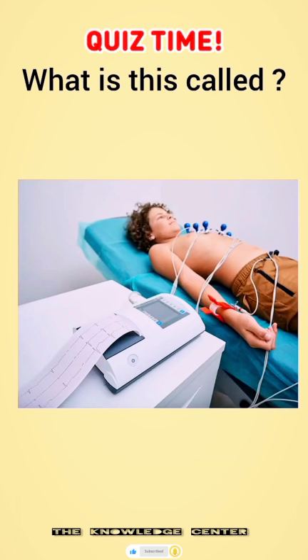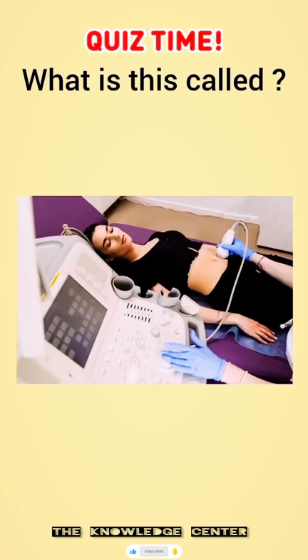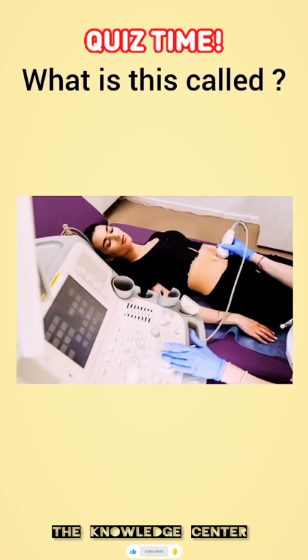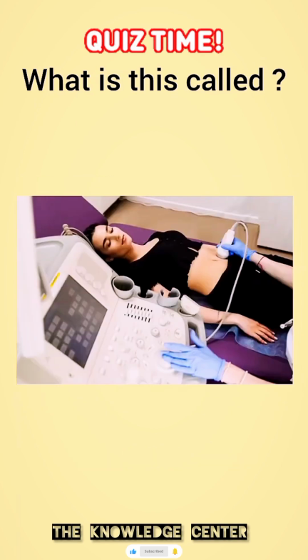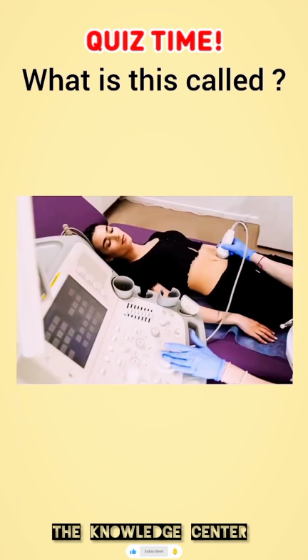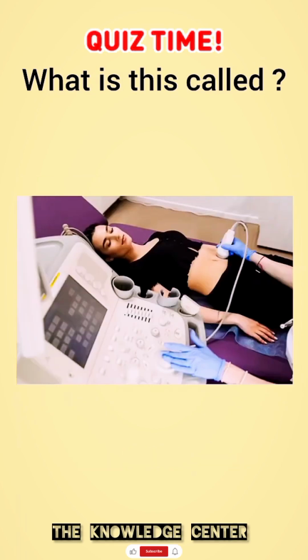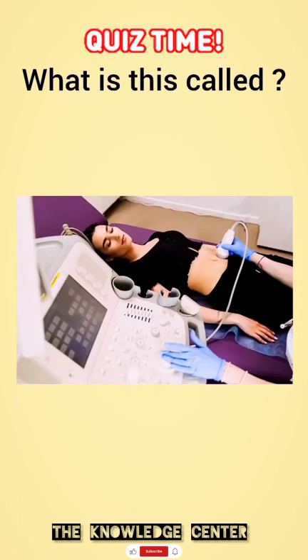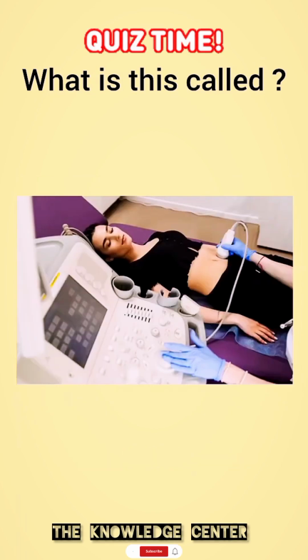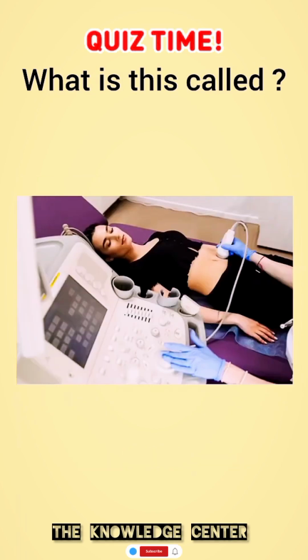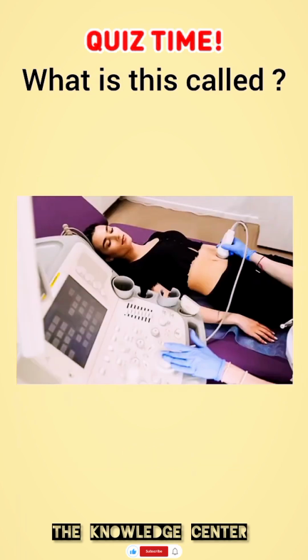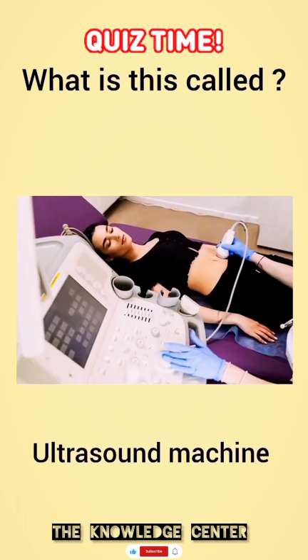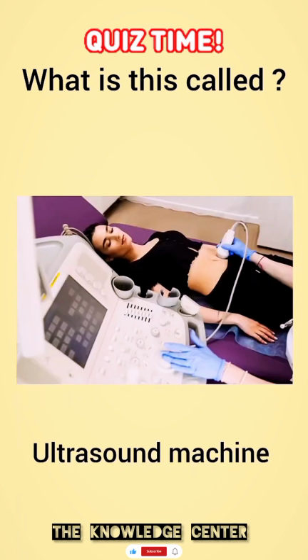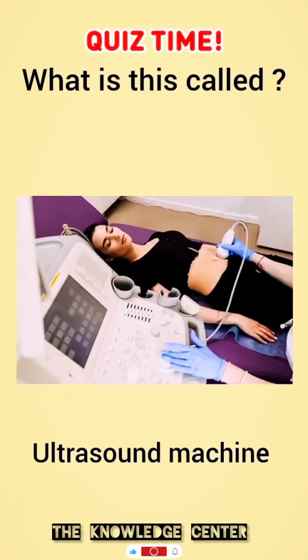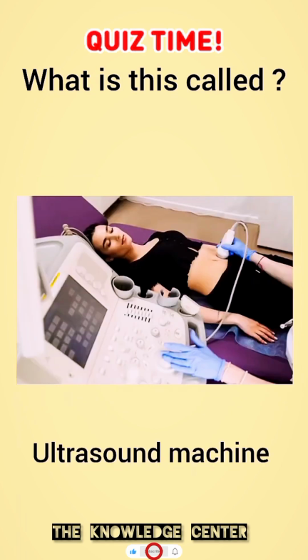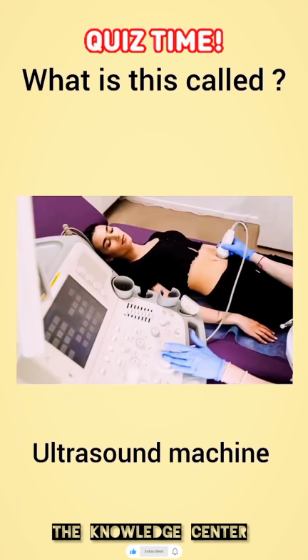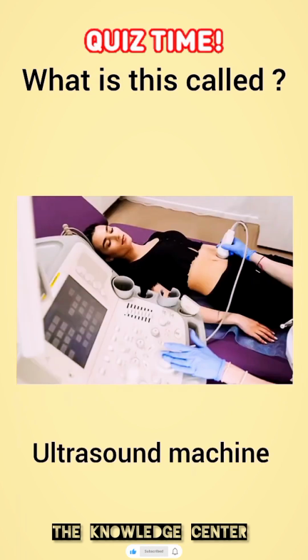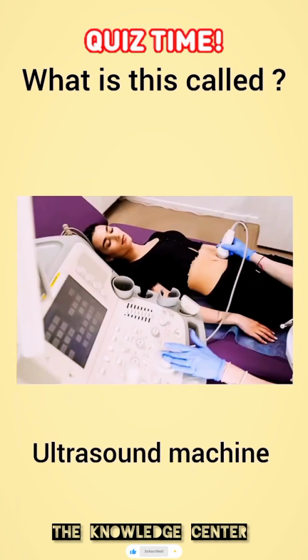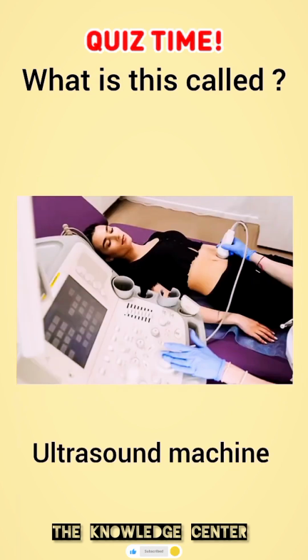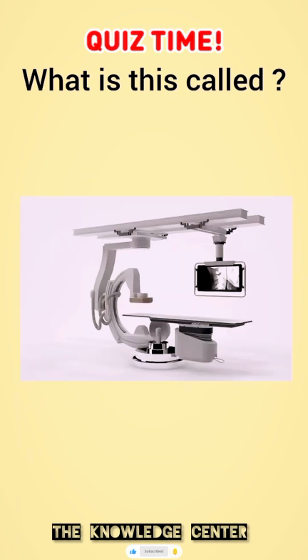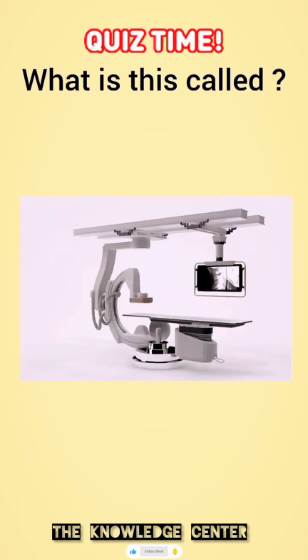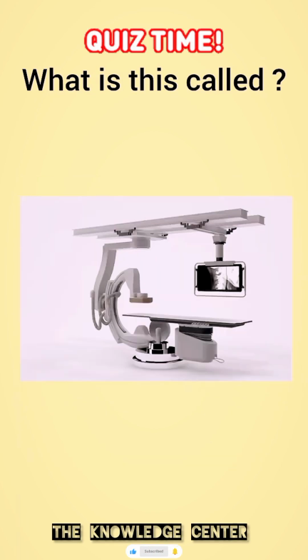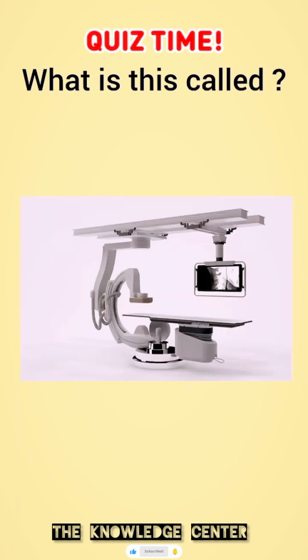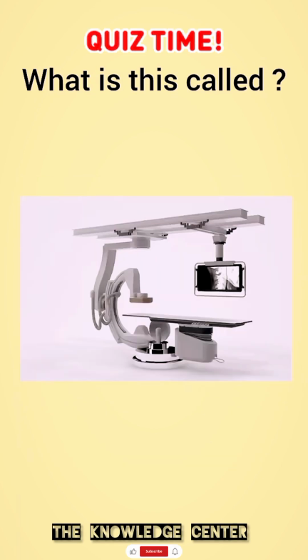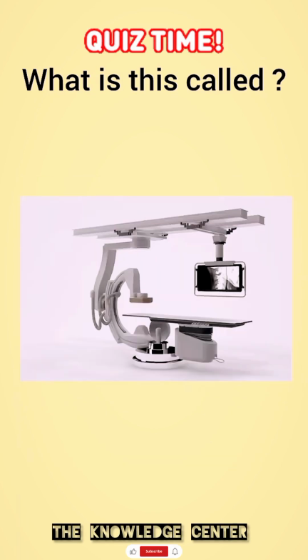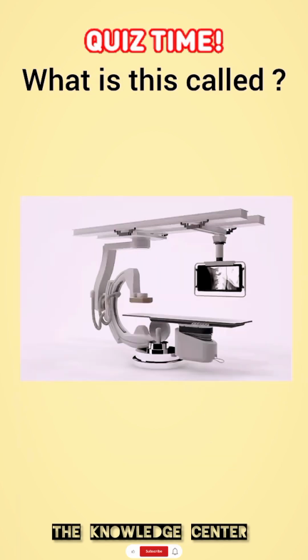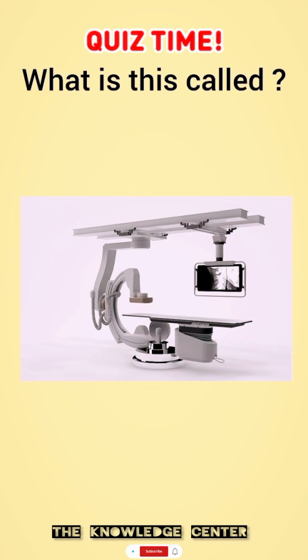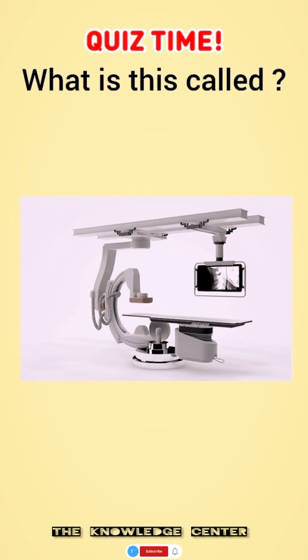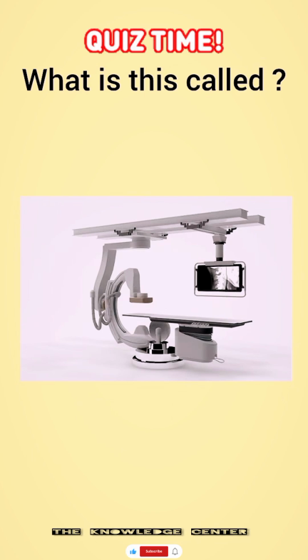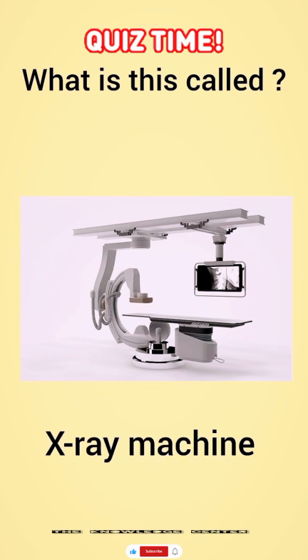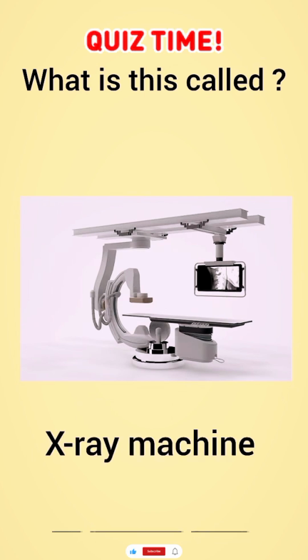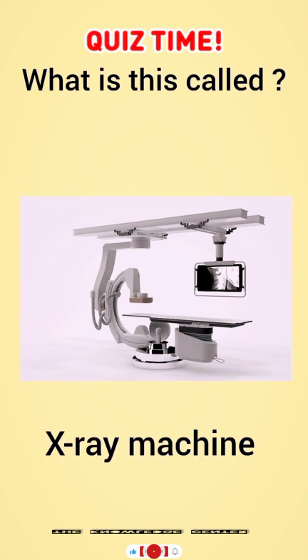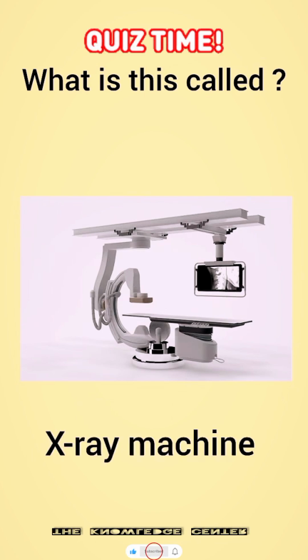What is this called? Ultrasound machine. What is this called? X-ray machine.